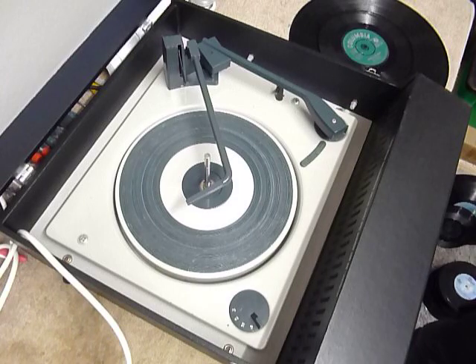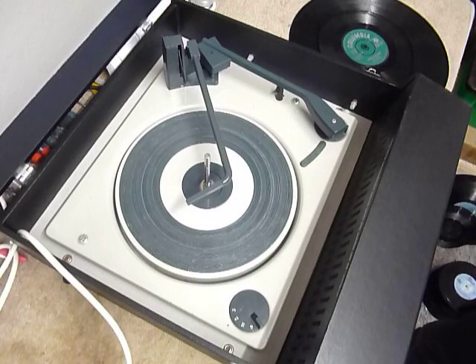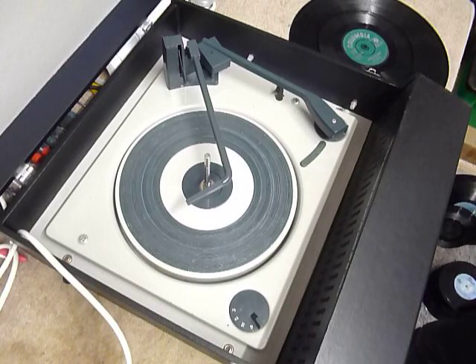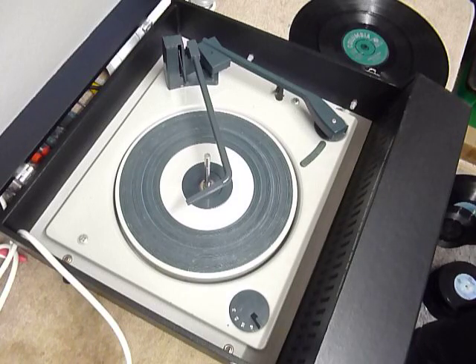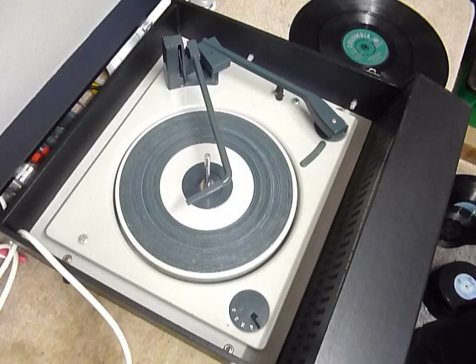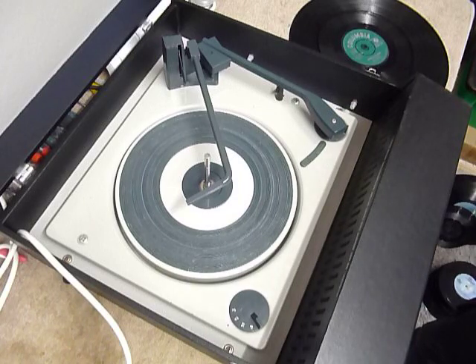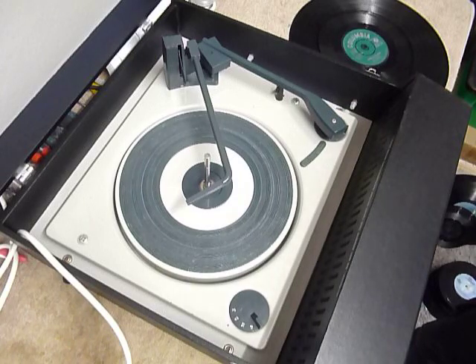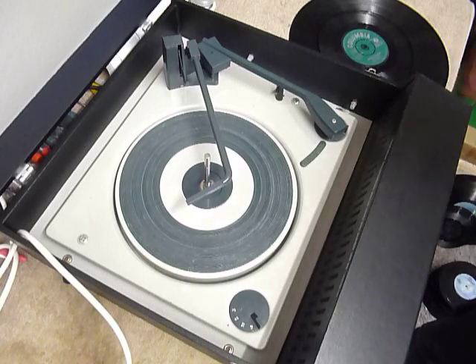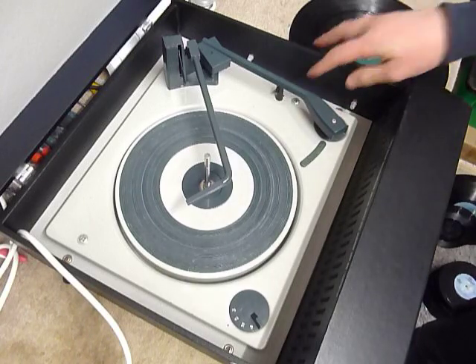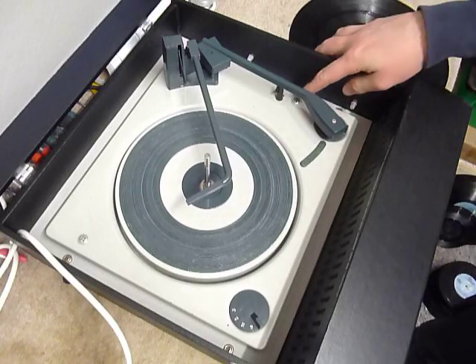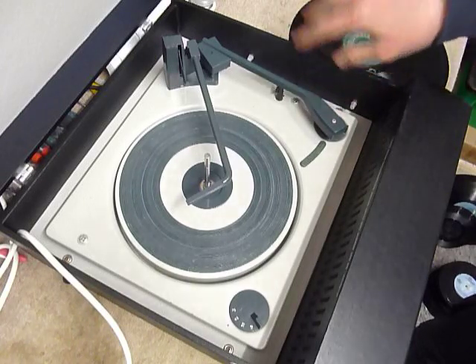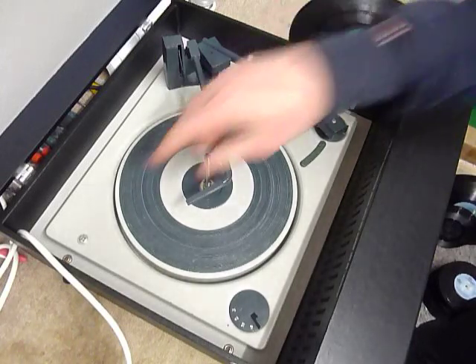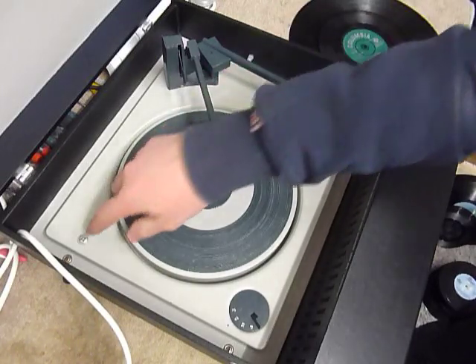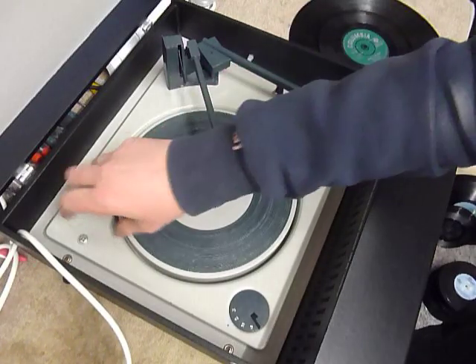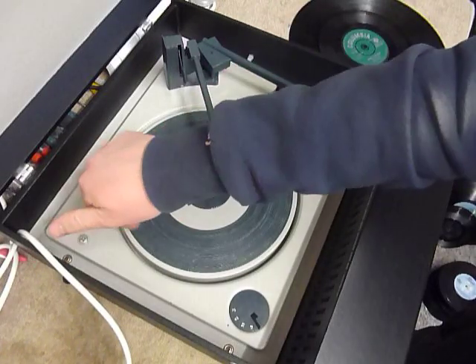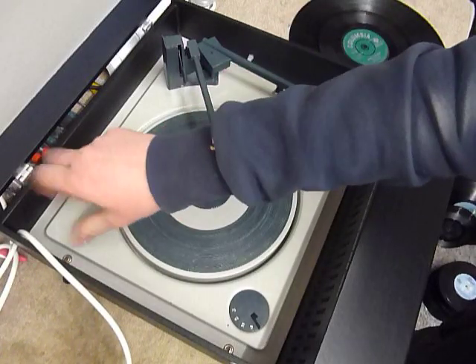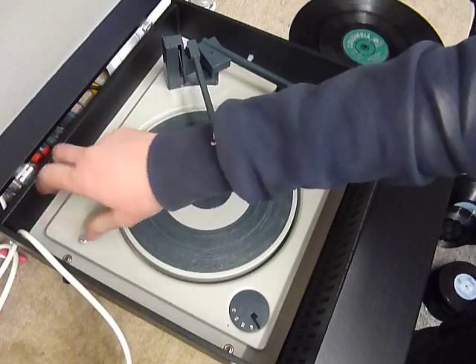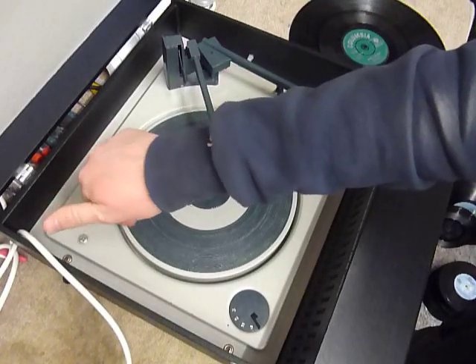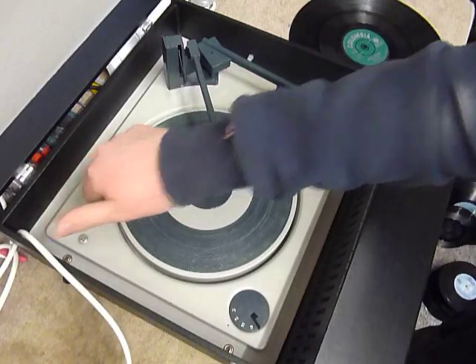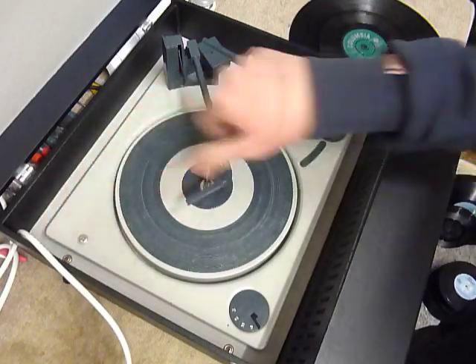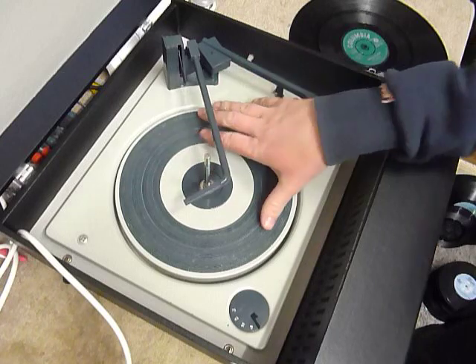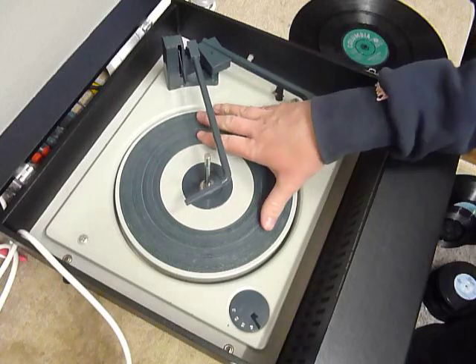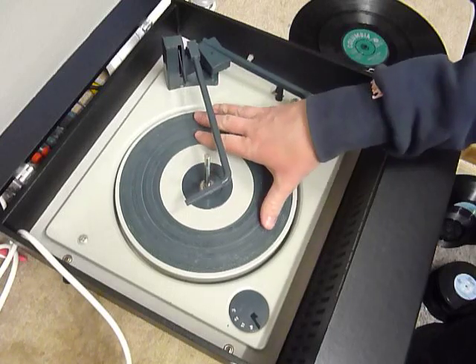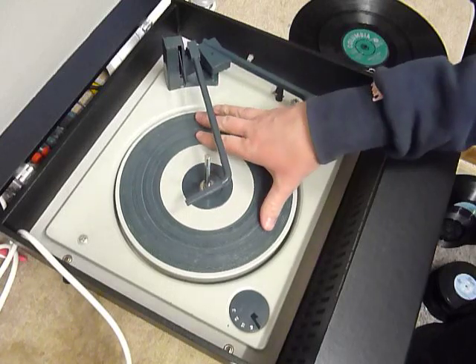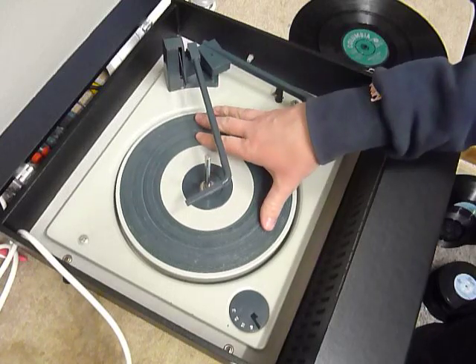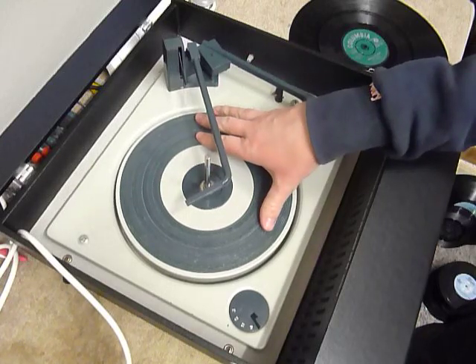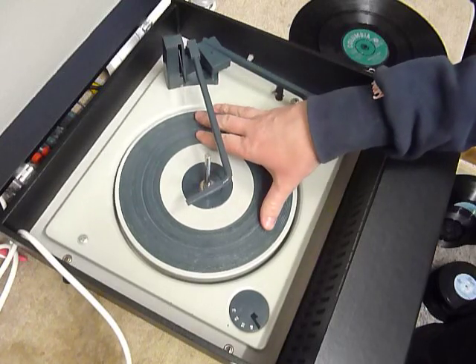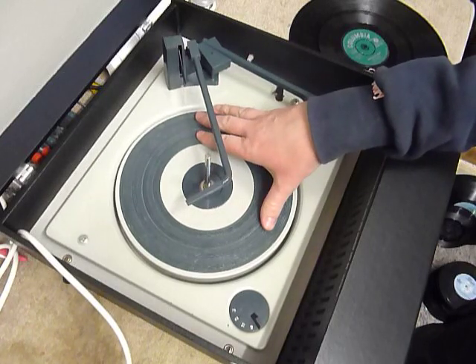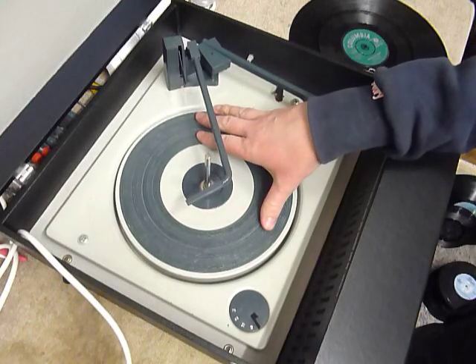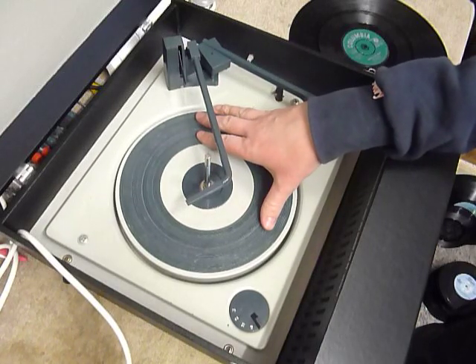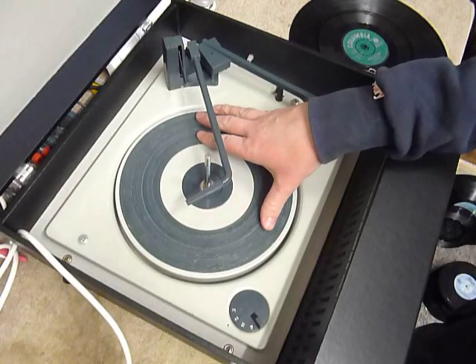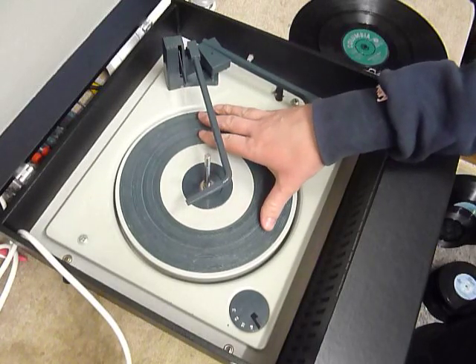First thing to do is screw down the two transit screws on the deck here and here. Screw those fully down clockwise so the deck floats on its springs like so.